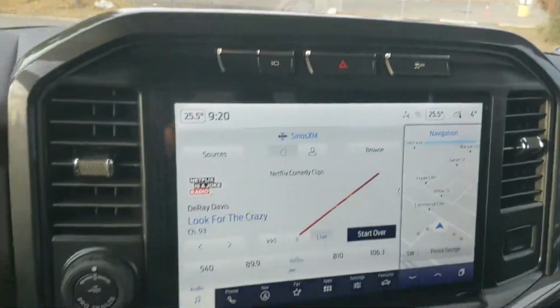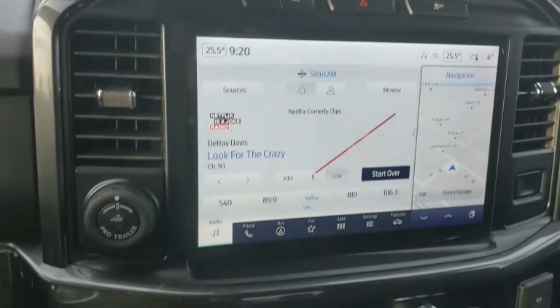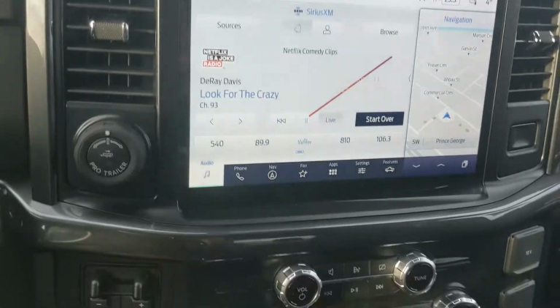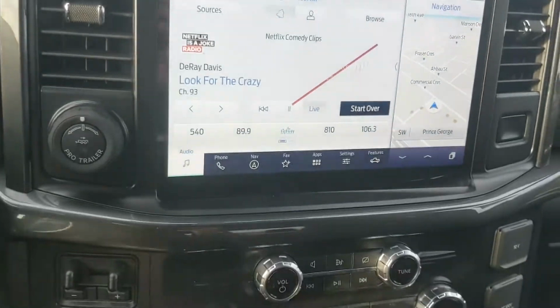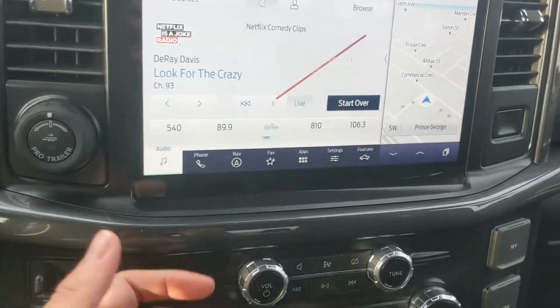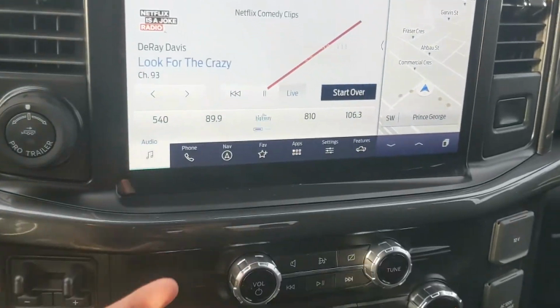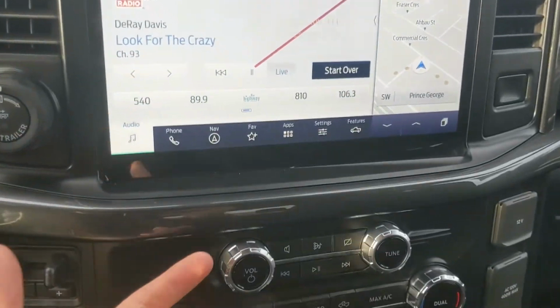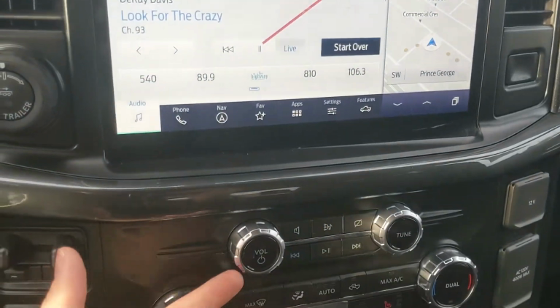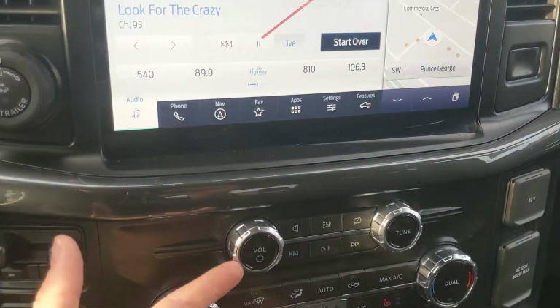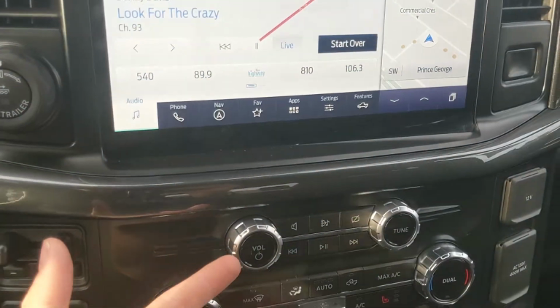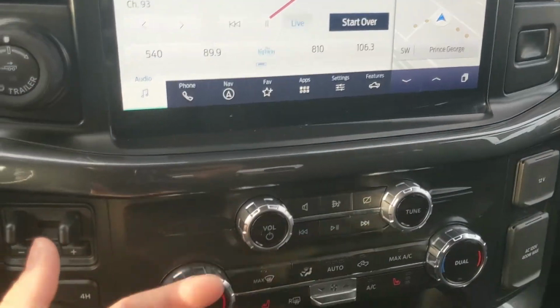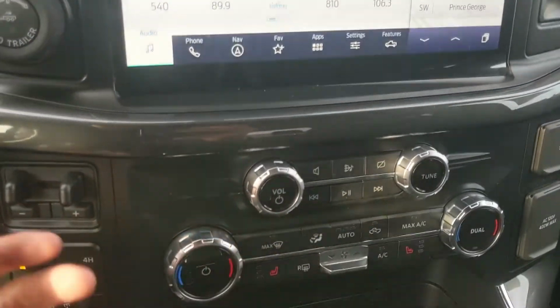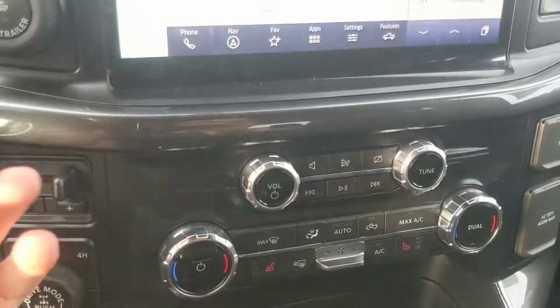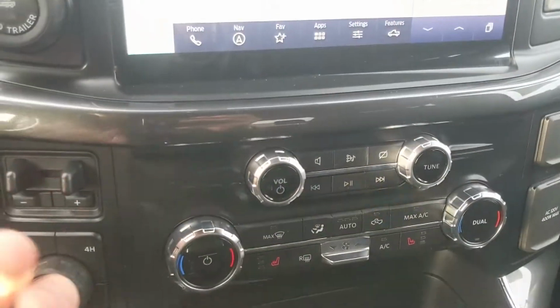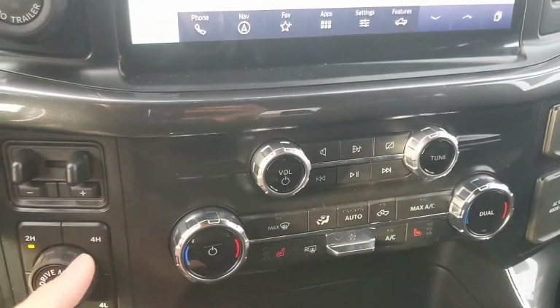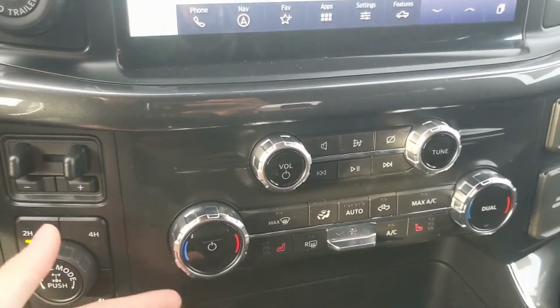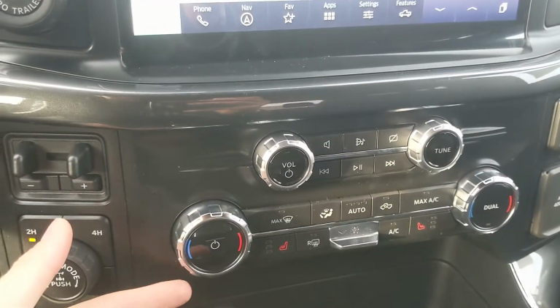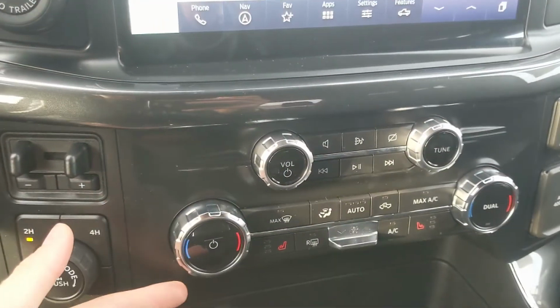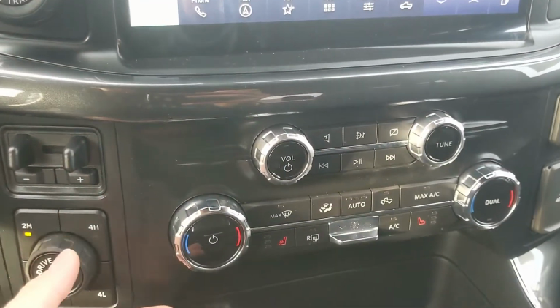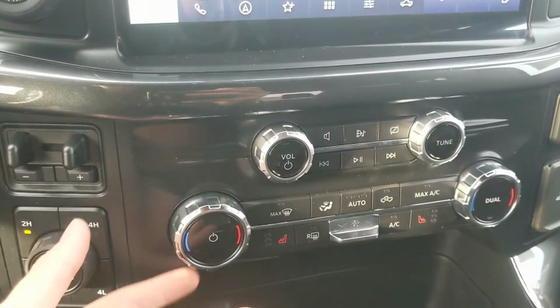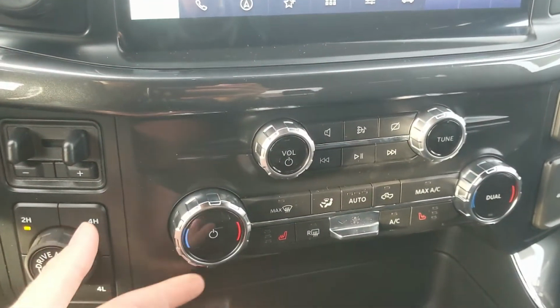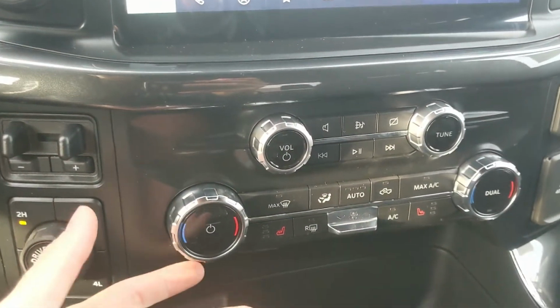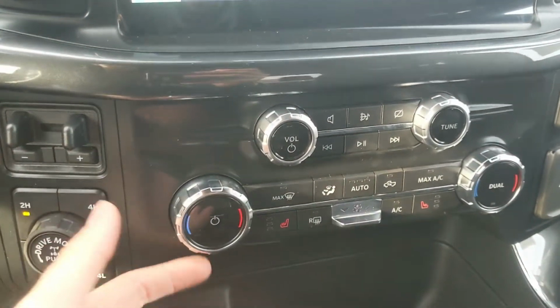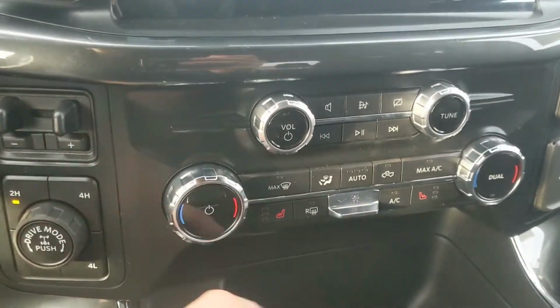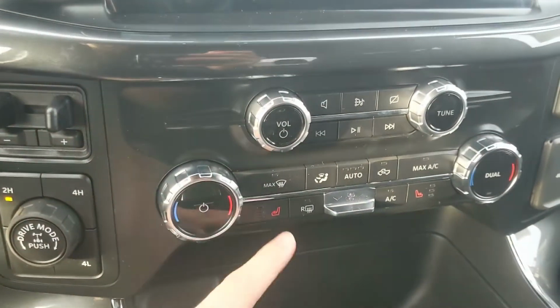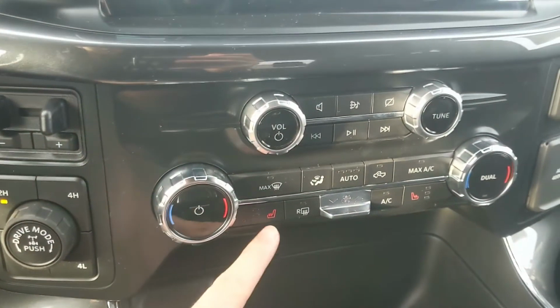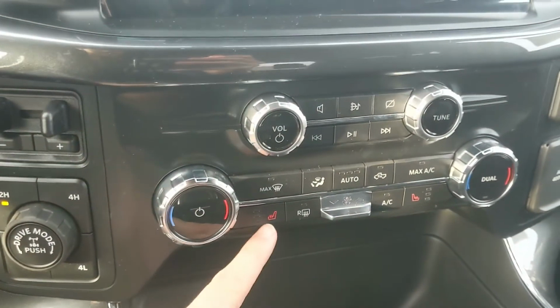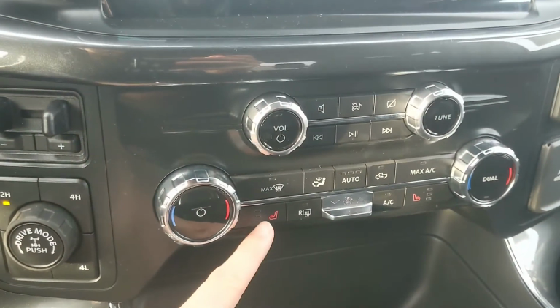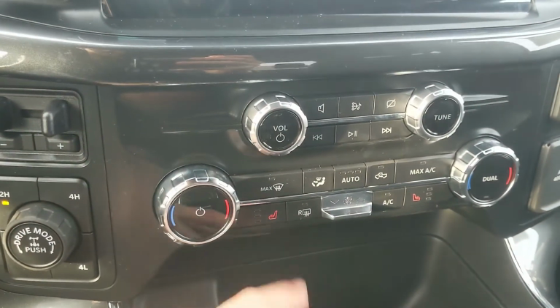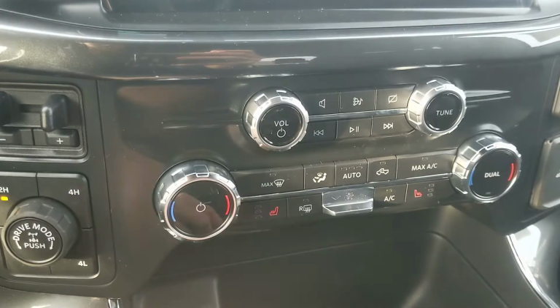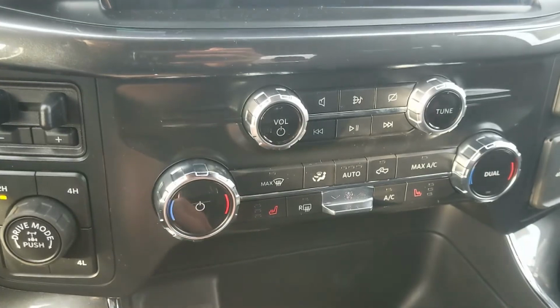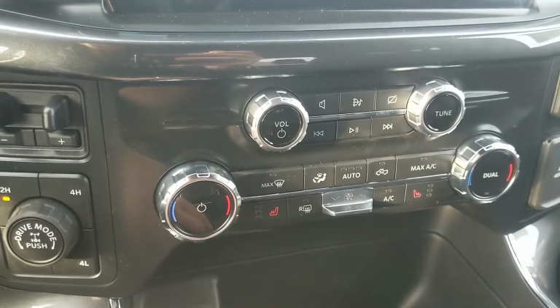Moving down, you have your media control, and then your climate controls with dual zone front climate and heated front seats.